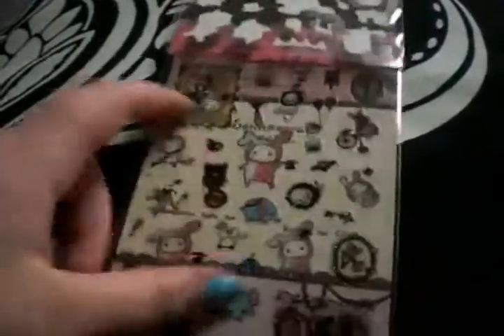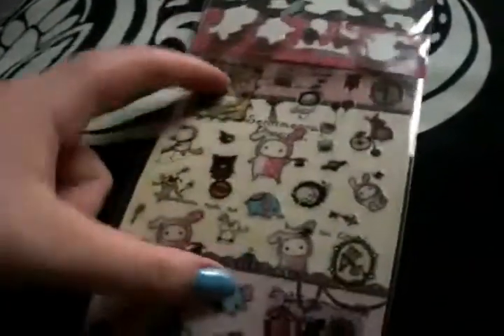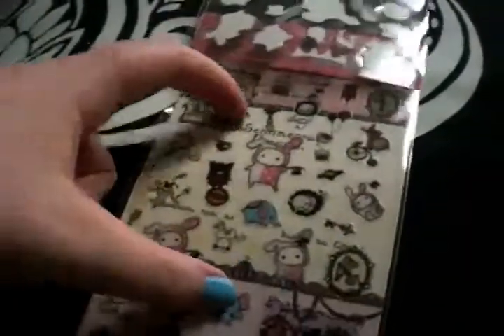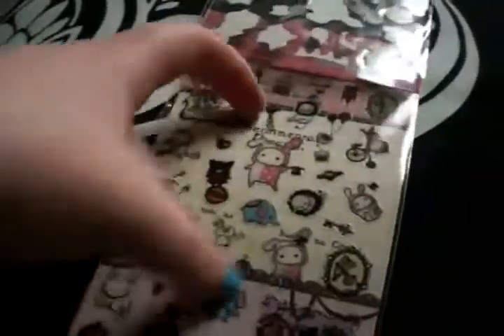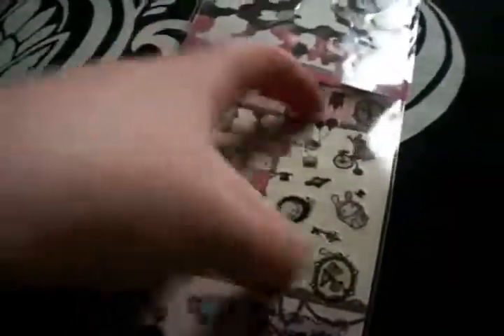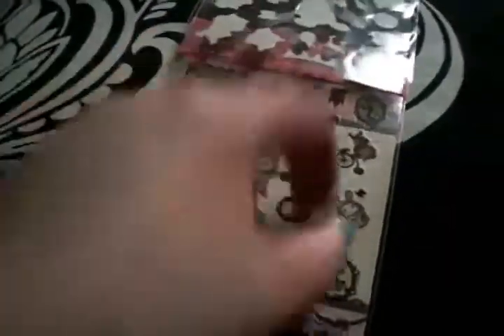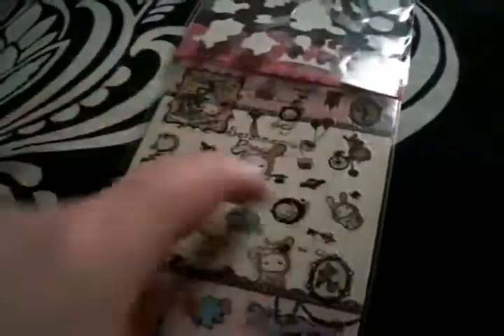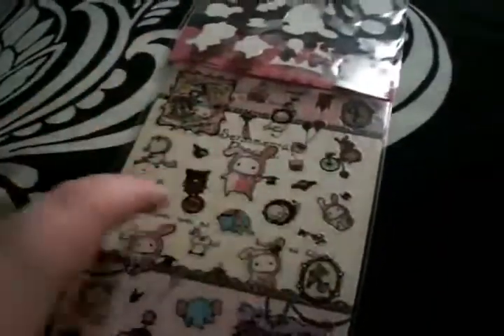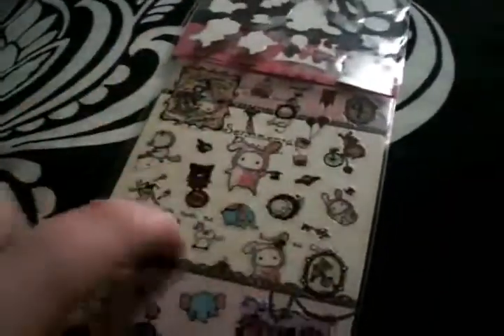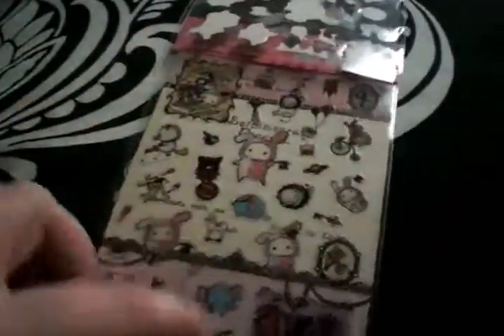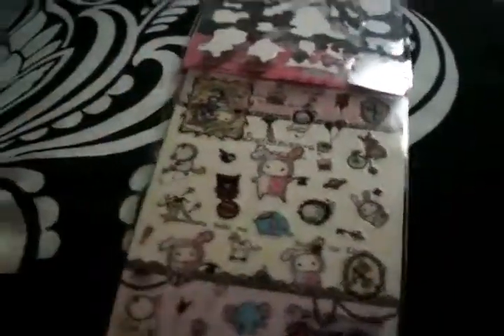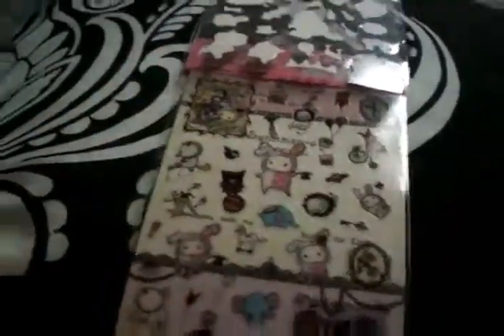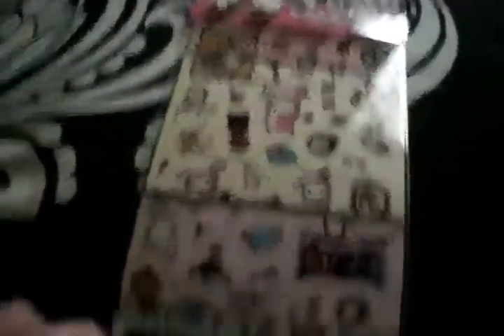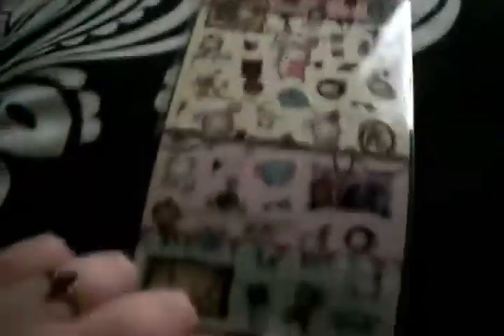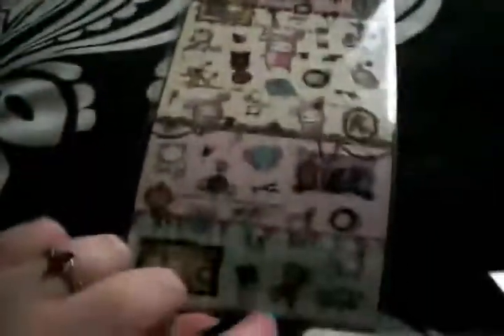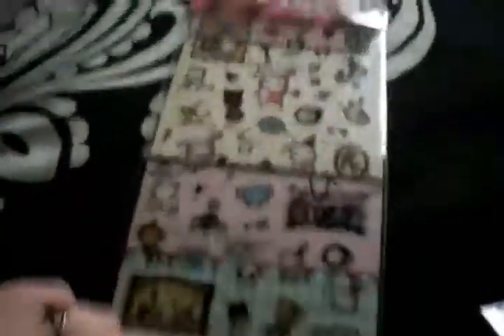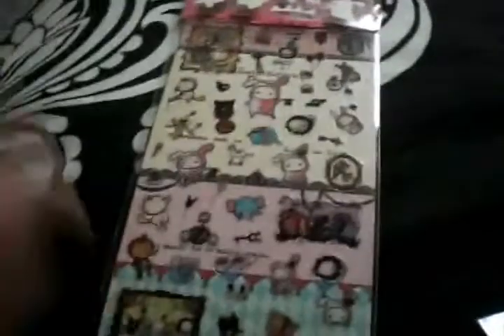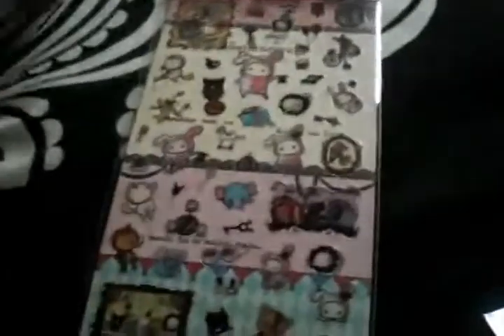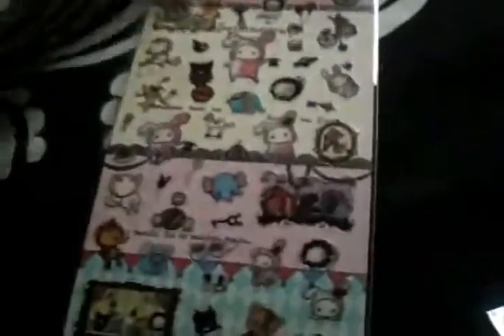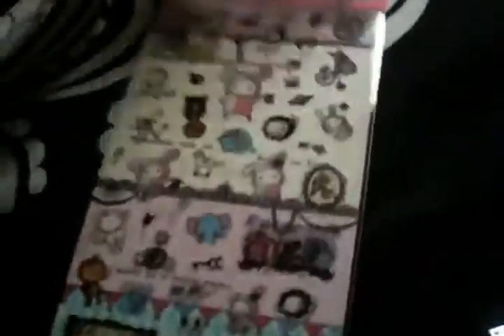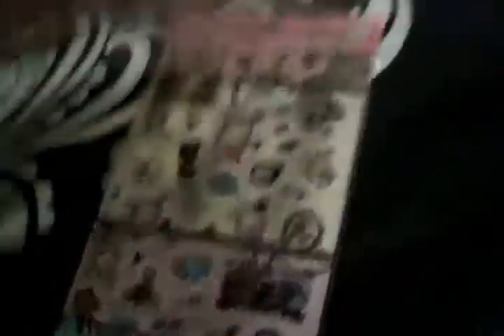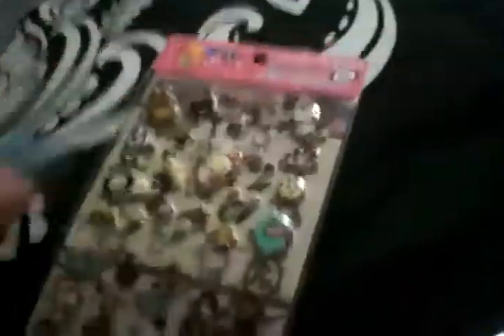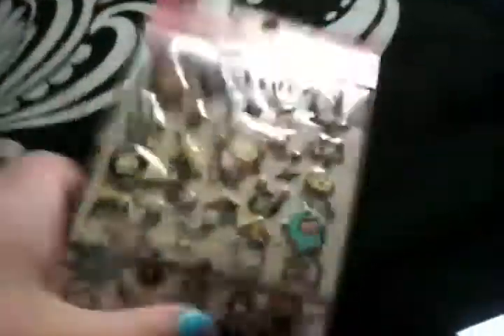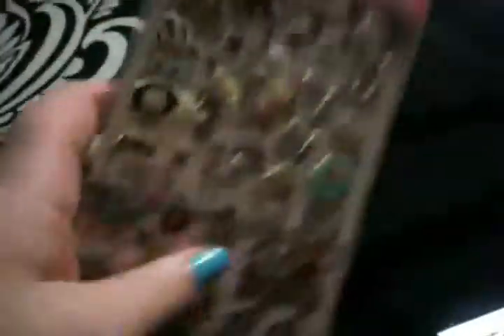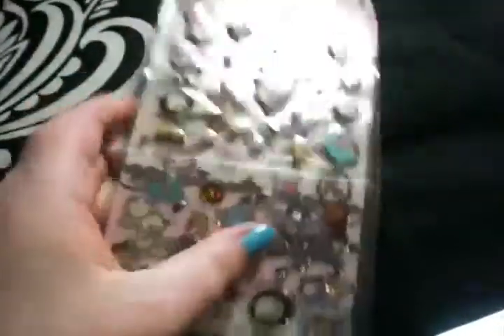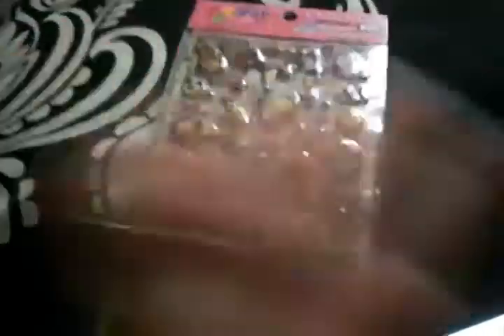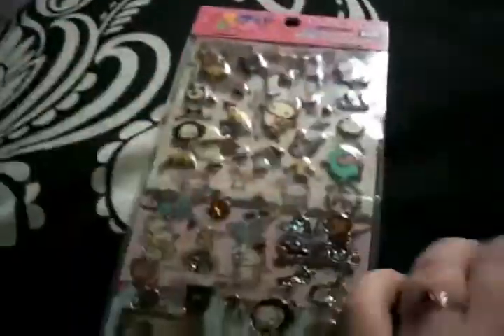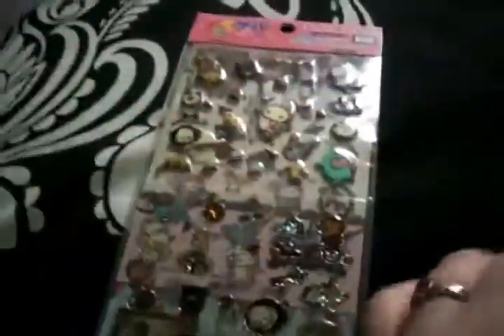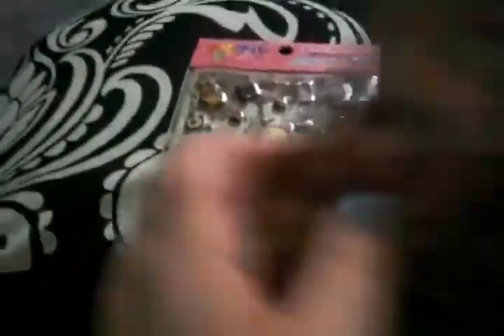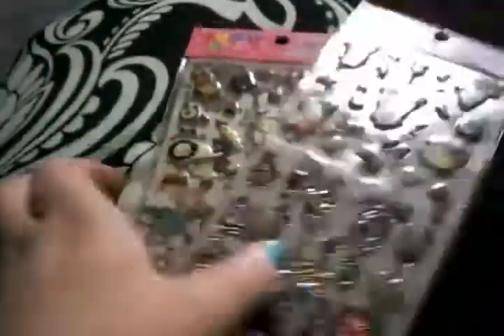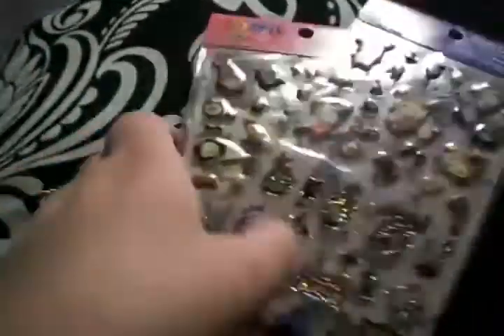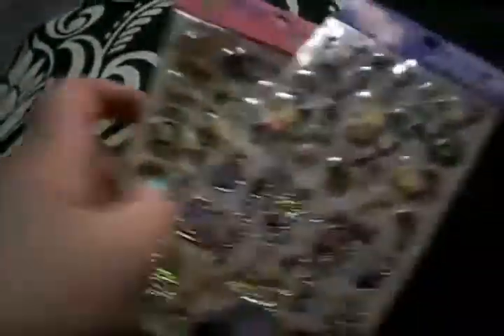And then even the background picture is really cute and stuff. So yeah, I'm so excited for these stickers.